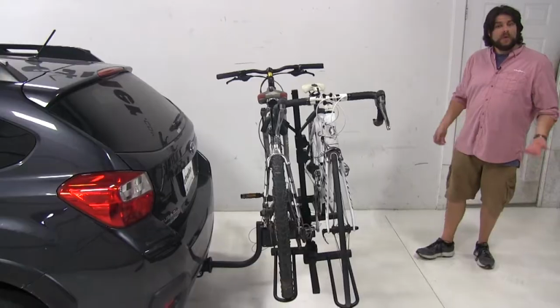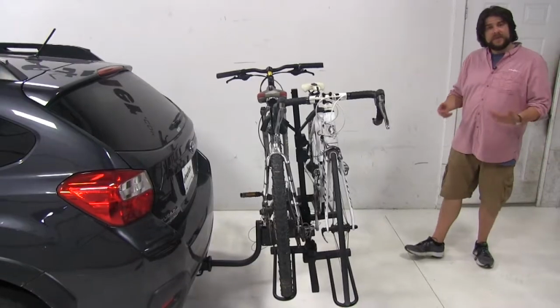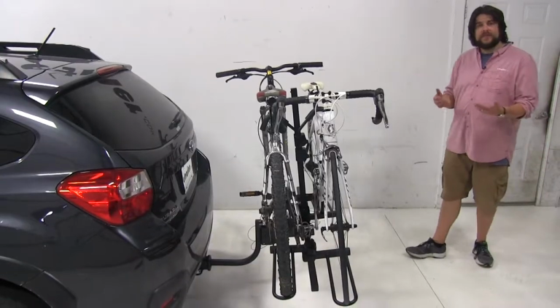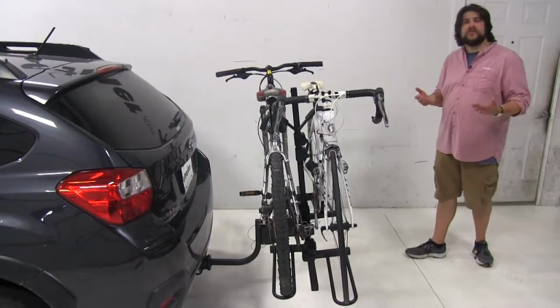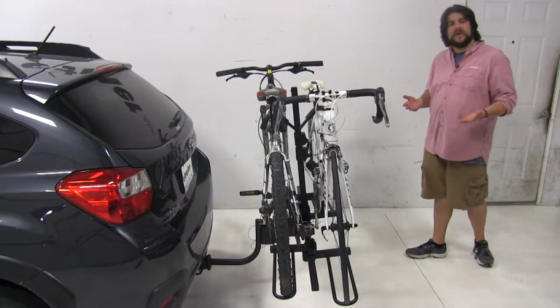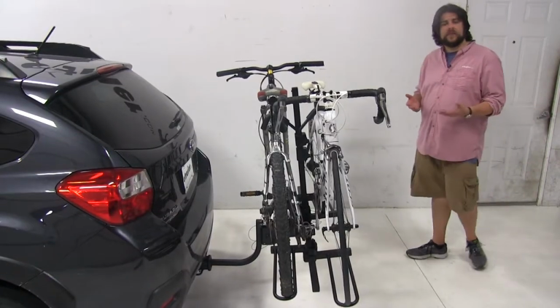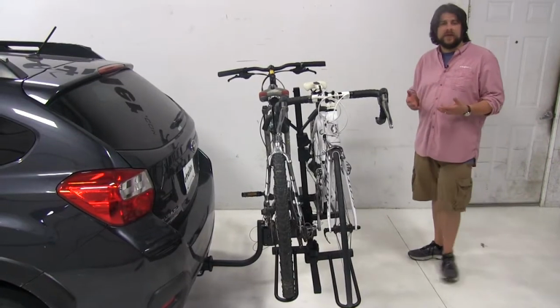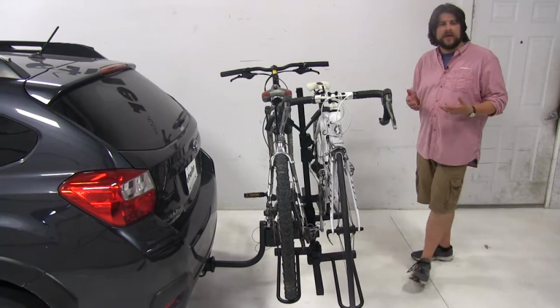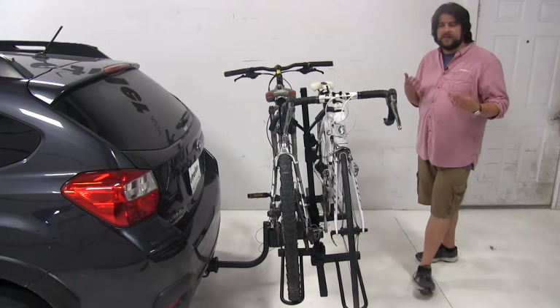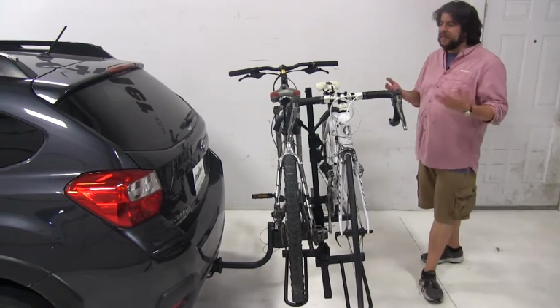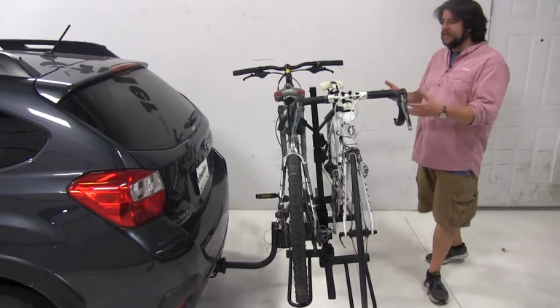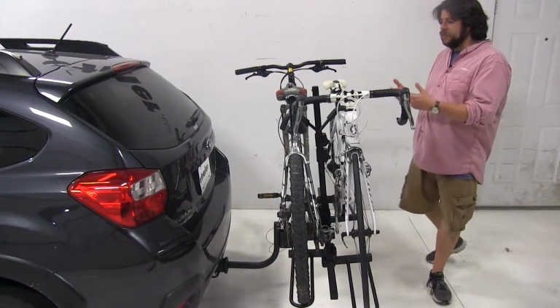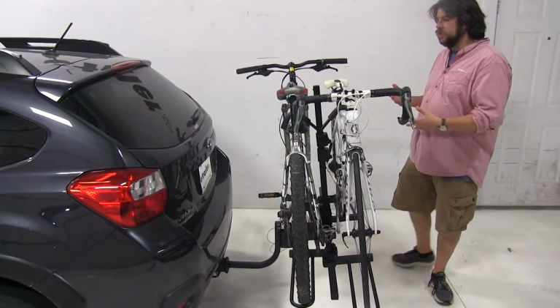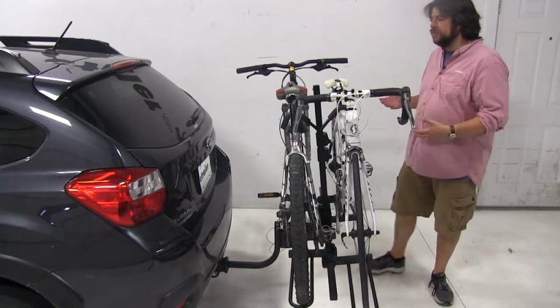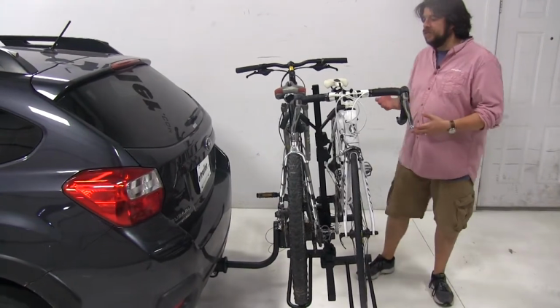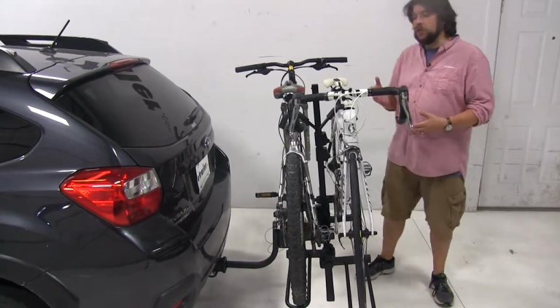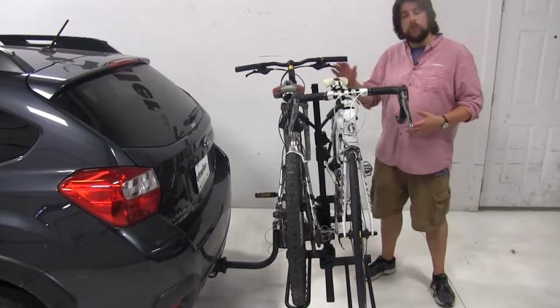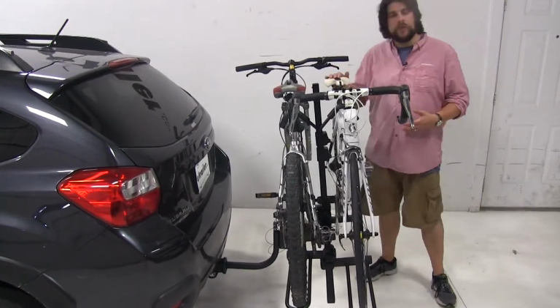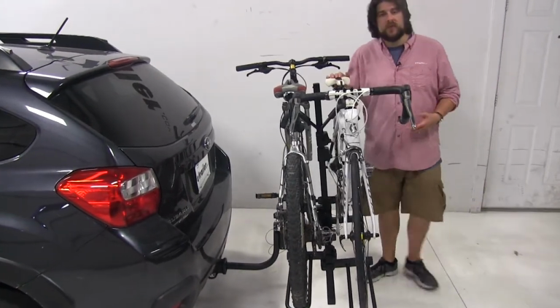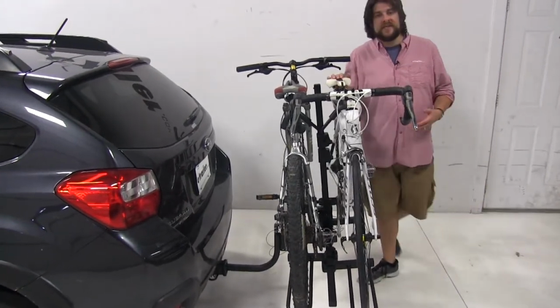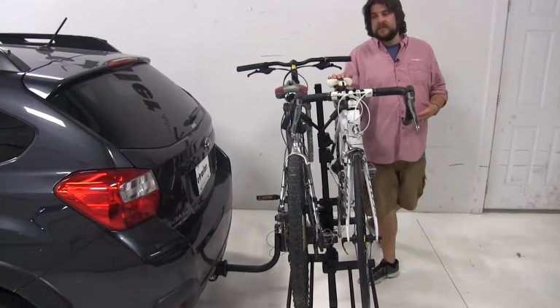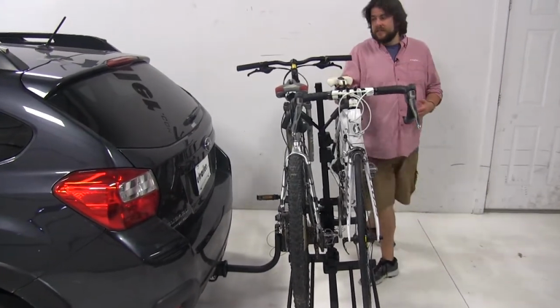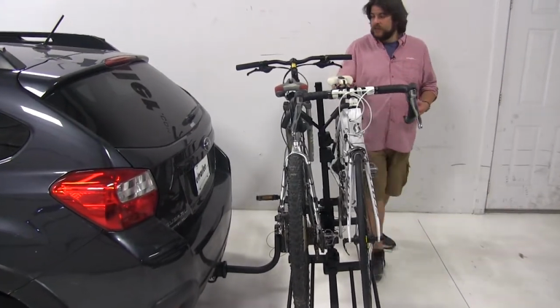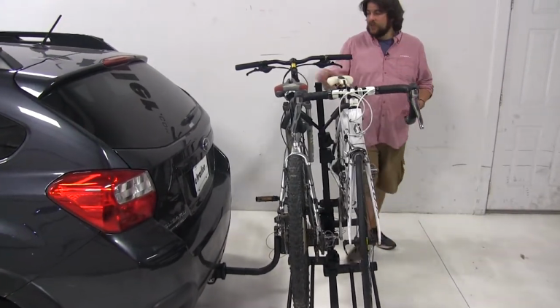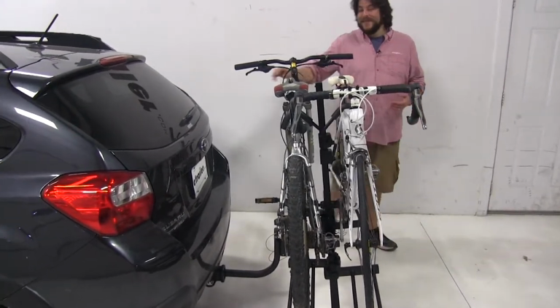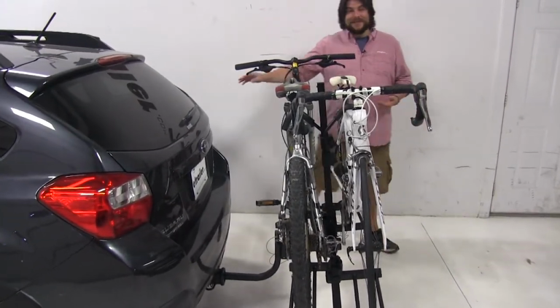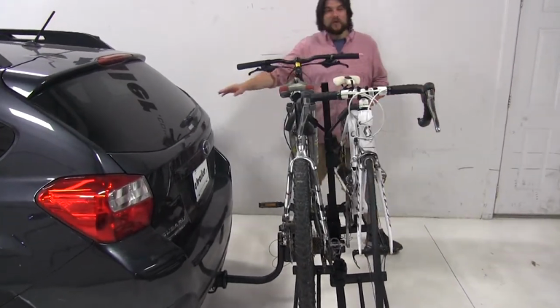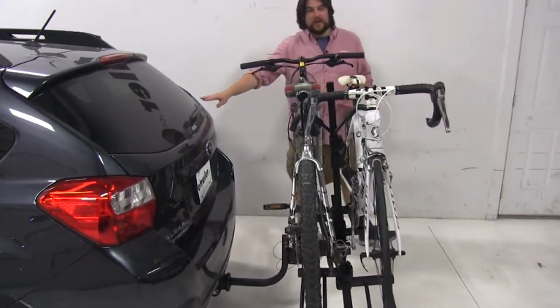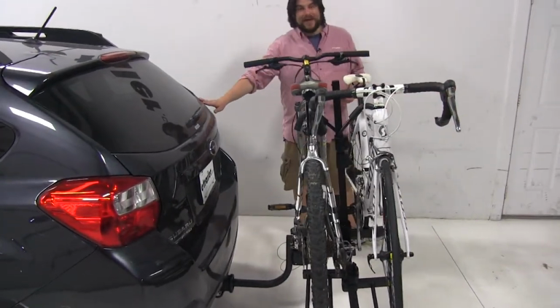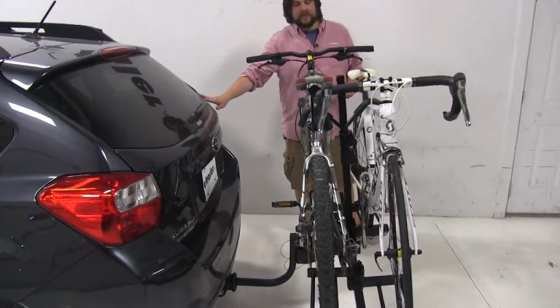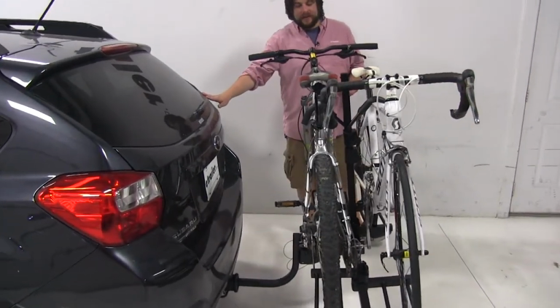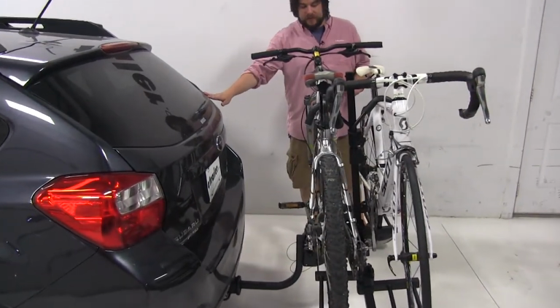One of the best features about this bike rack is the fact that it can tilt away from the vehicle with both bikes still attached to gain rear hatch access.